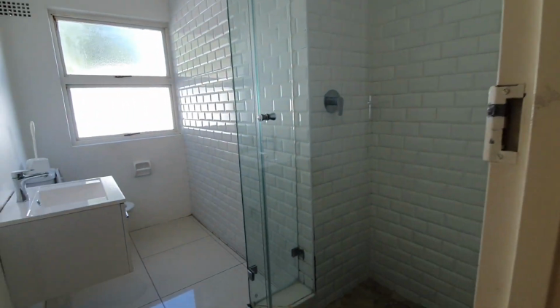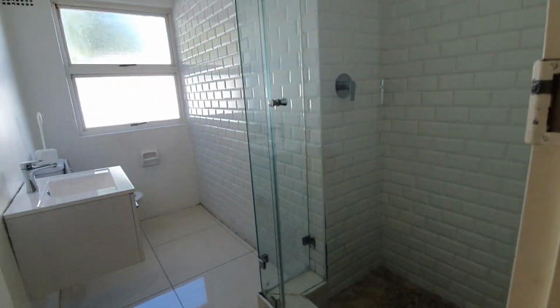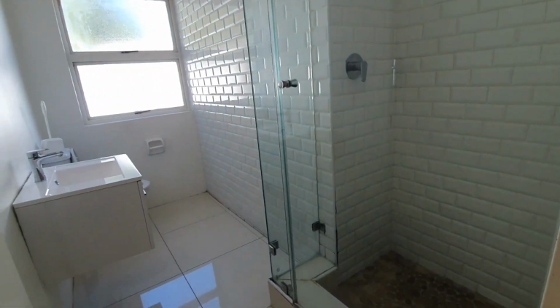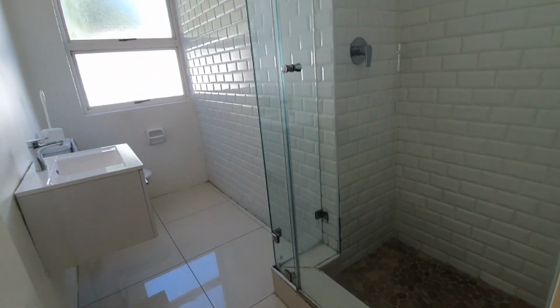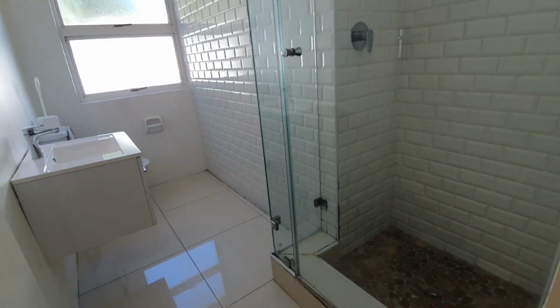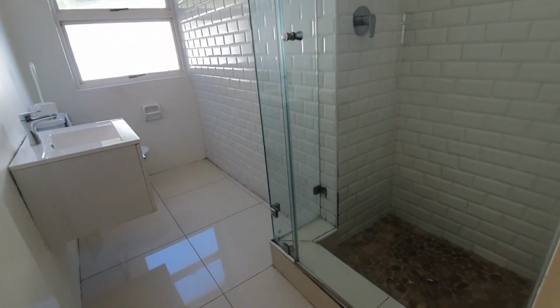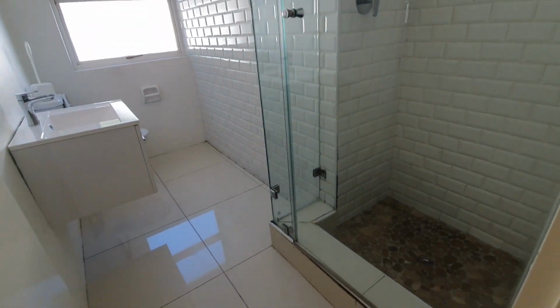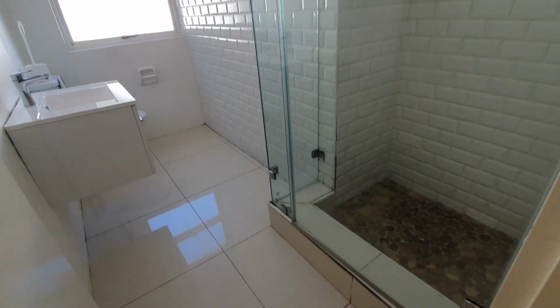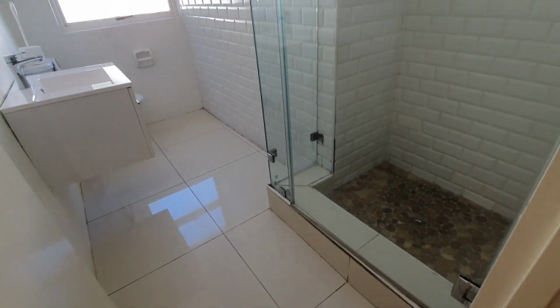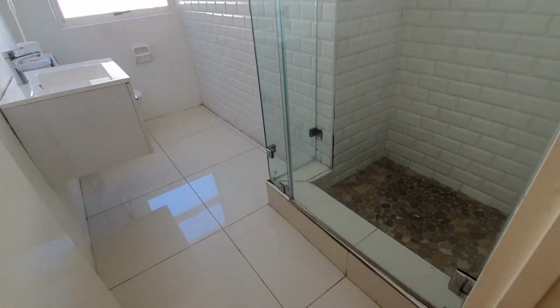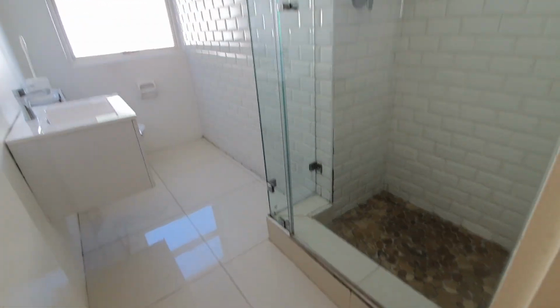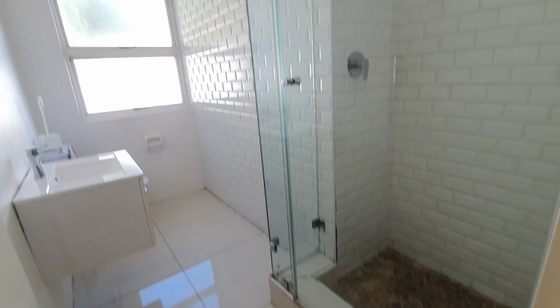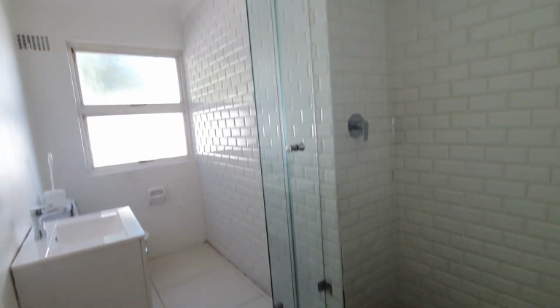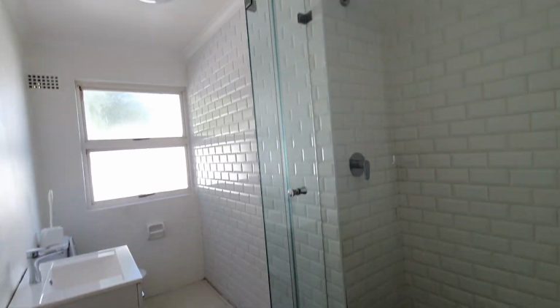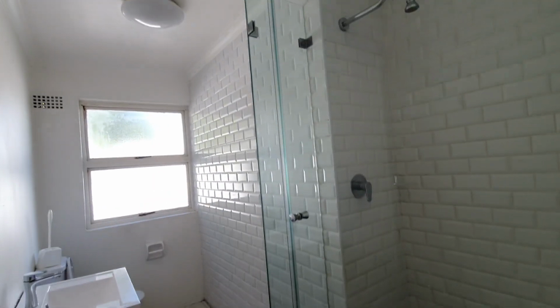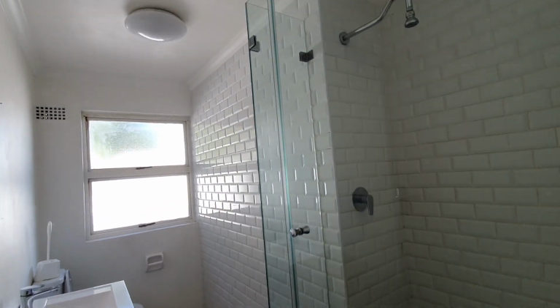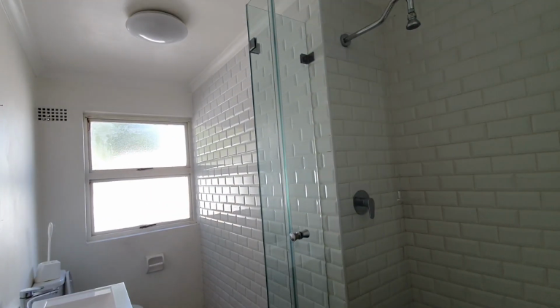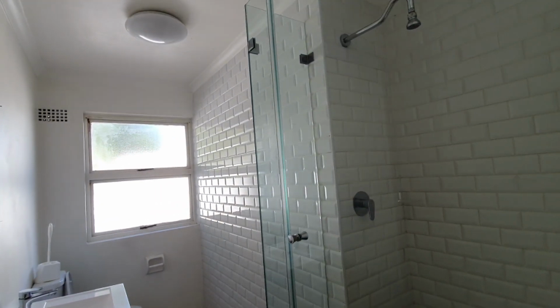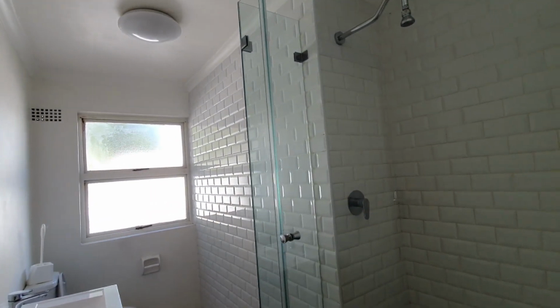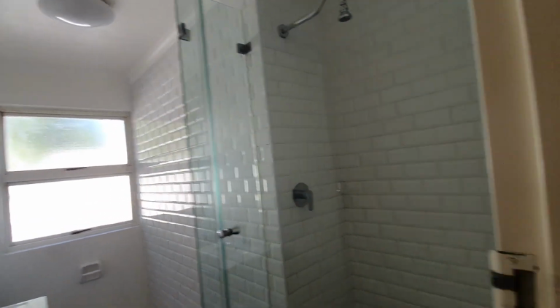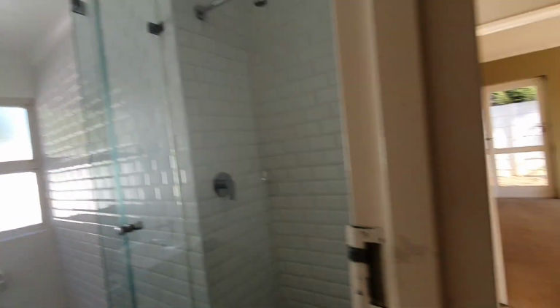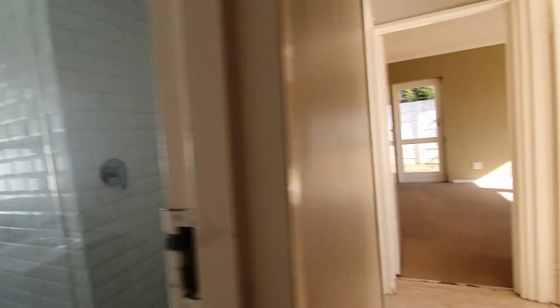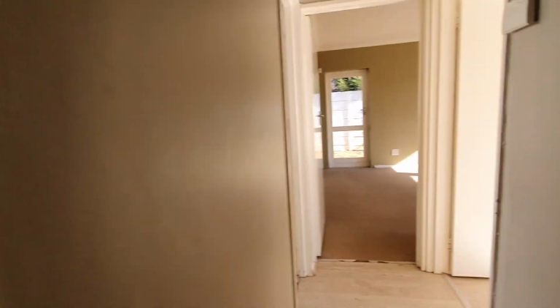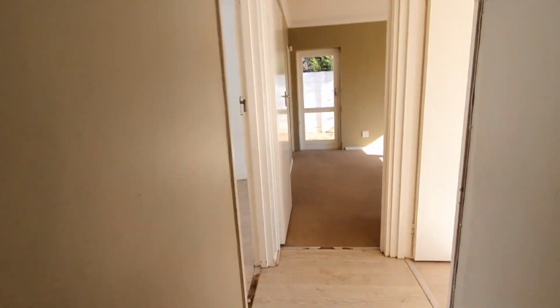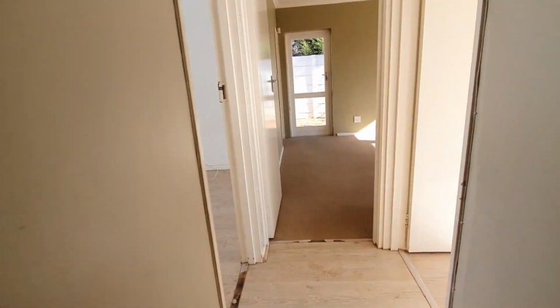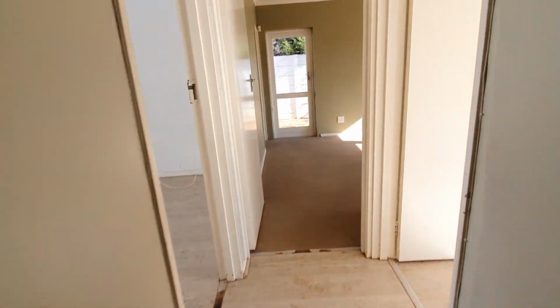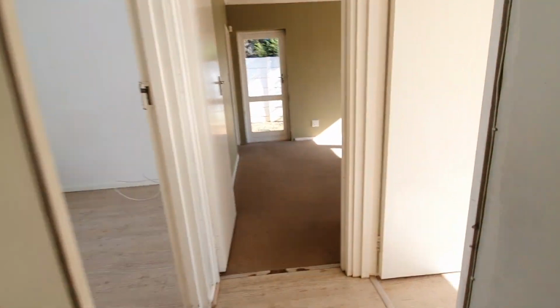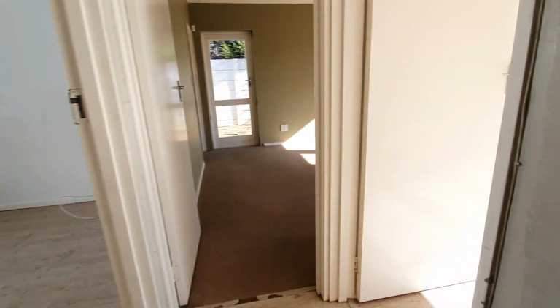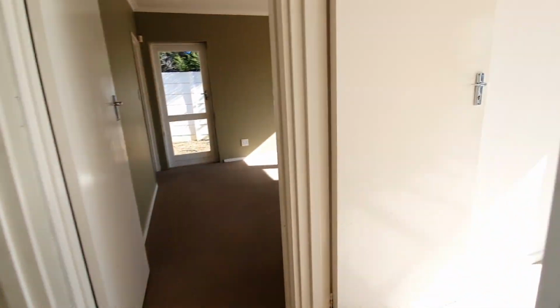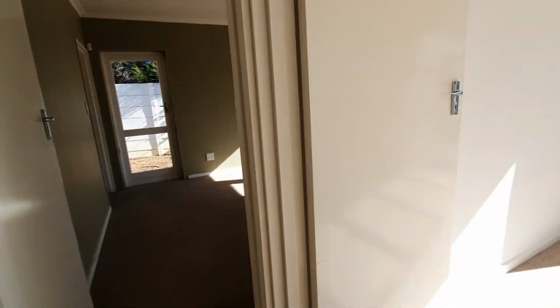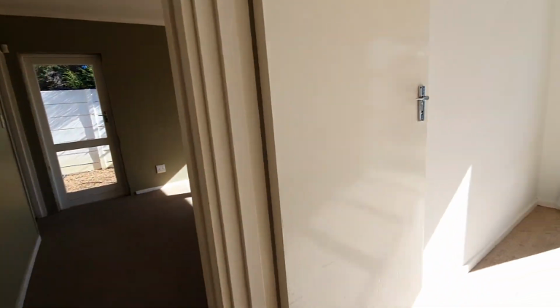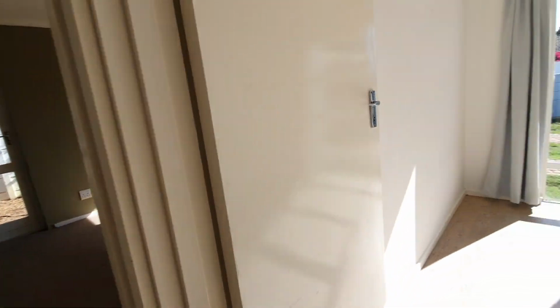Modernised second bathroom, though it seems to need a little bit of work.